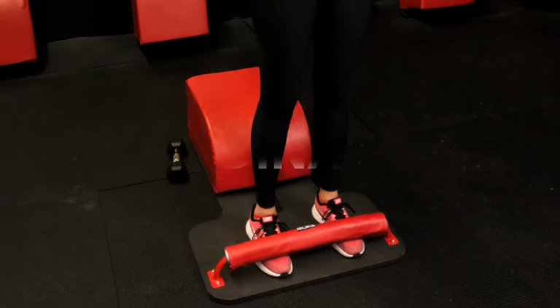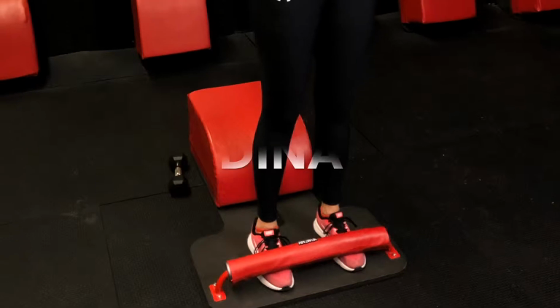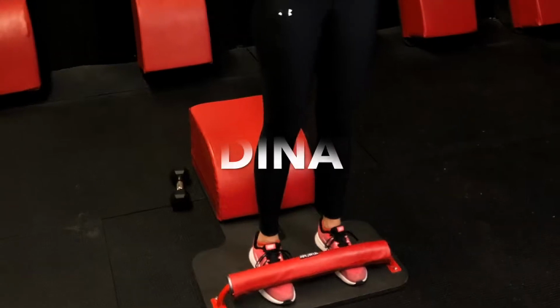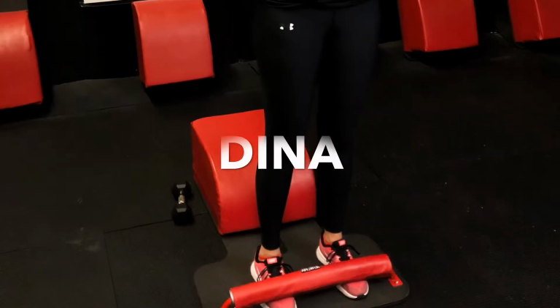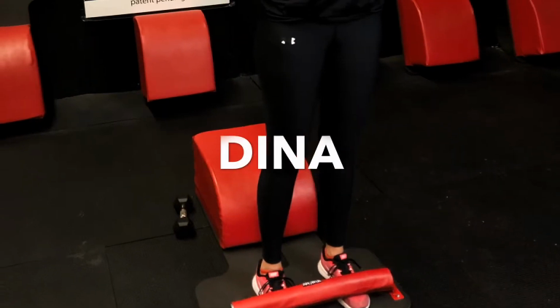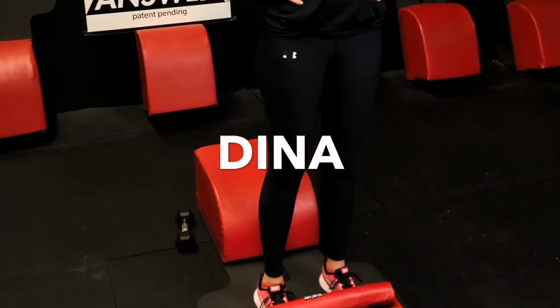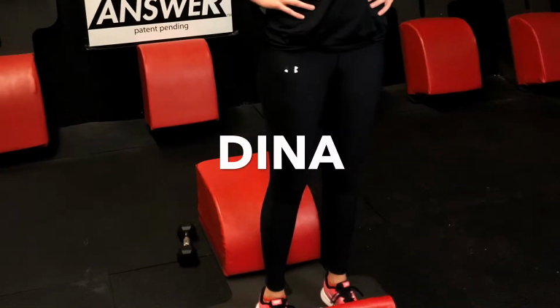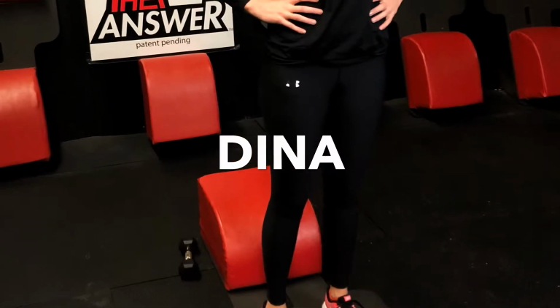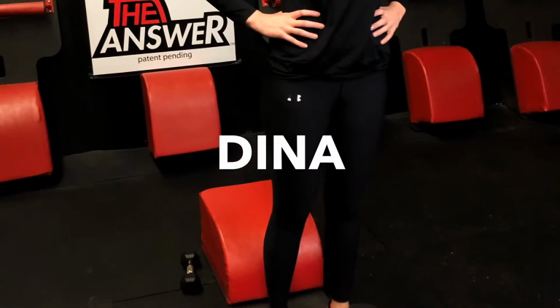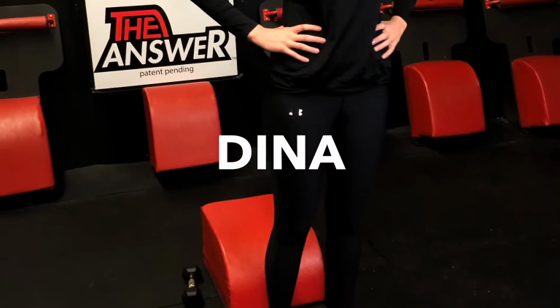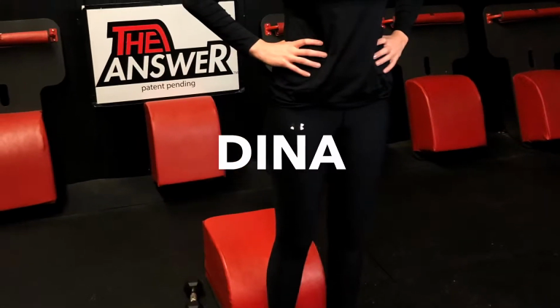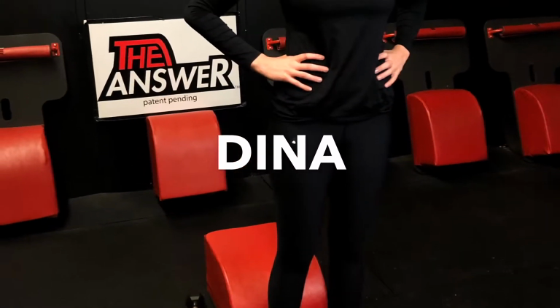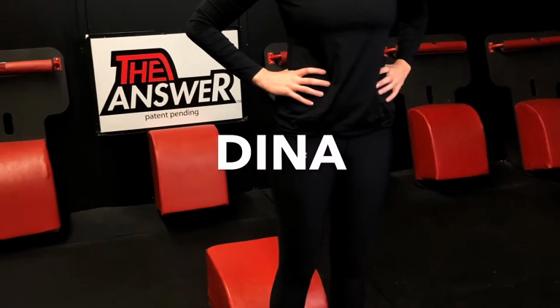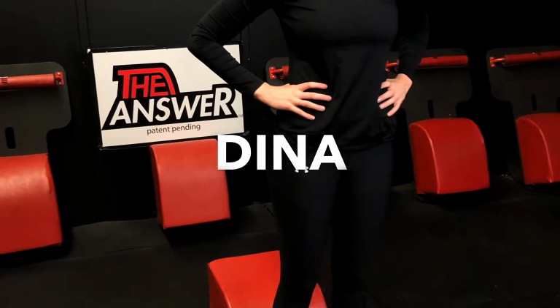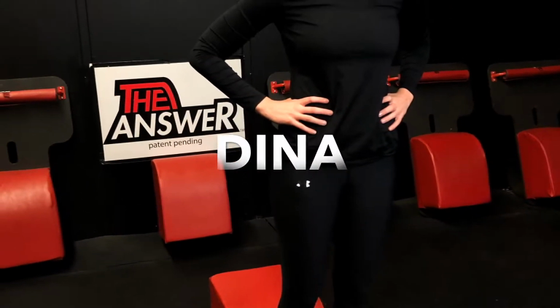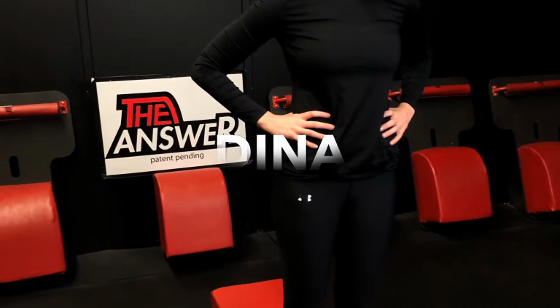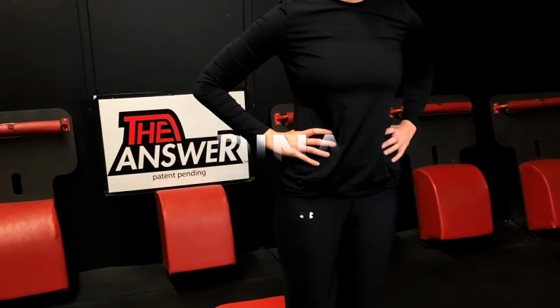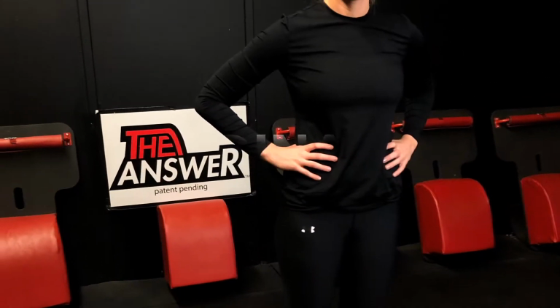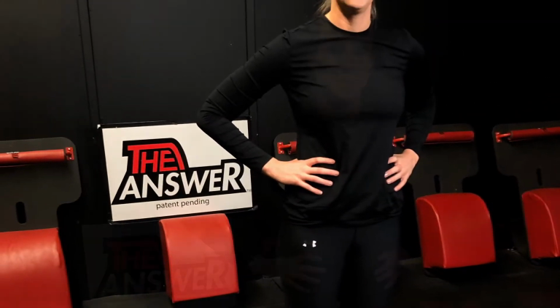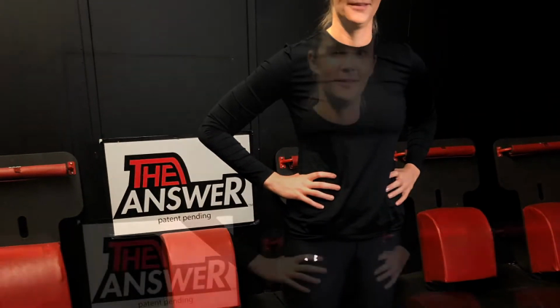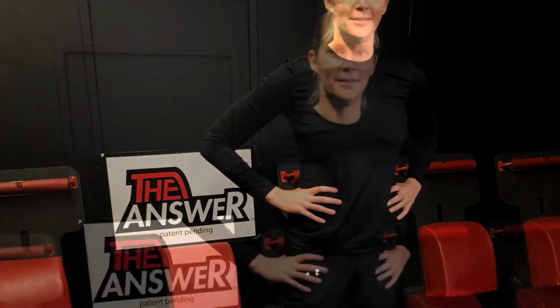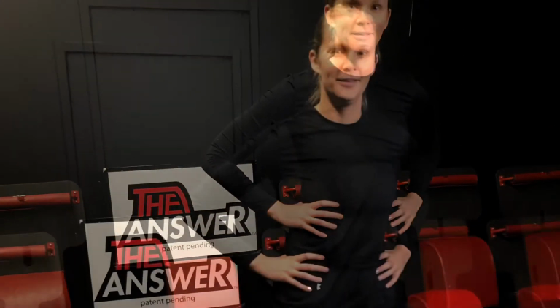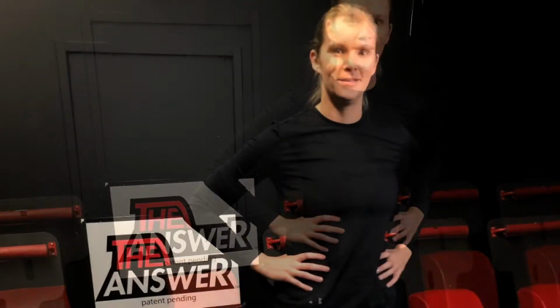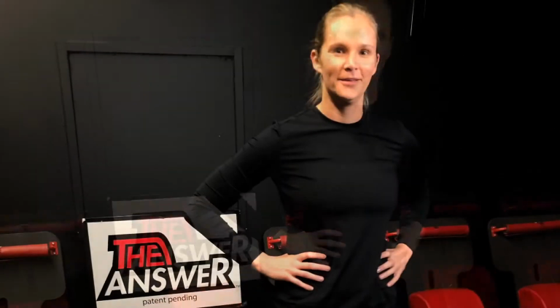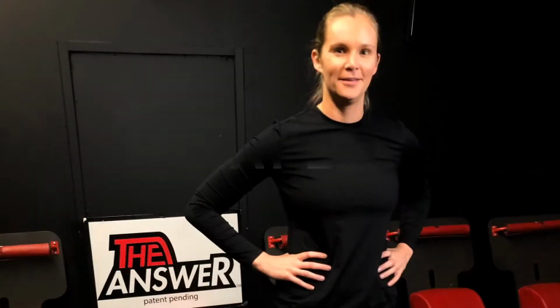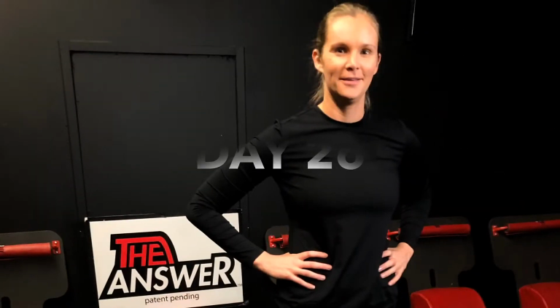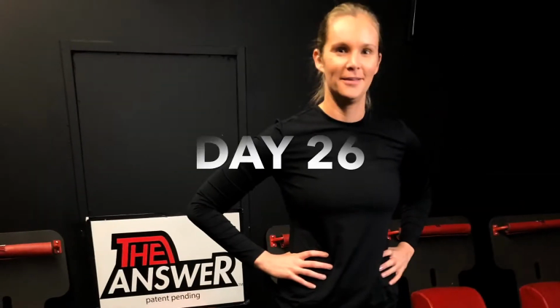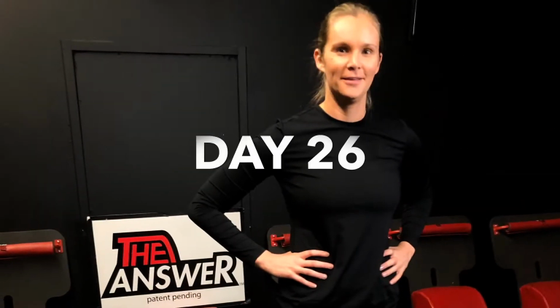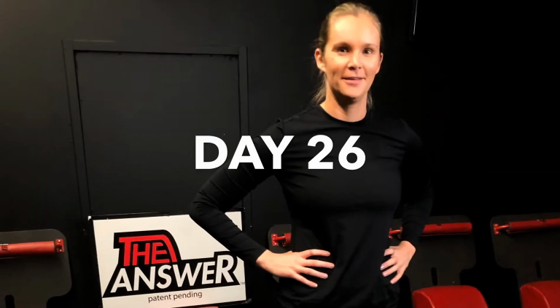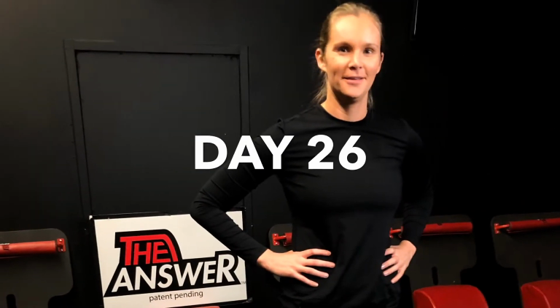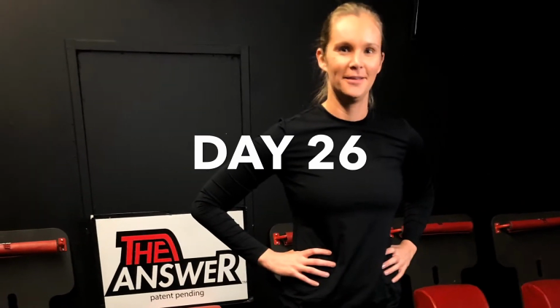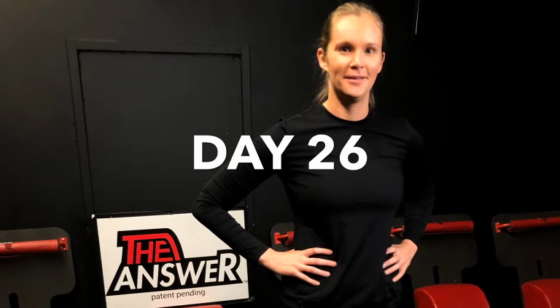What up friends? It's trainer Joe and today I have the privilege of being here with Dina for day 26.